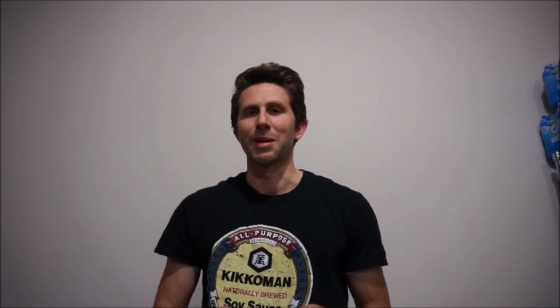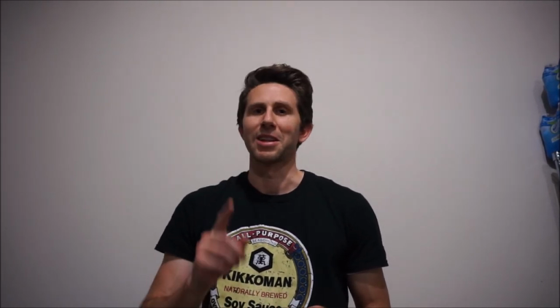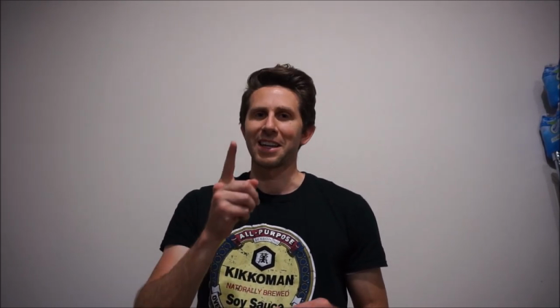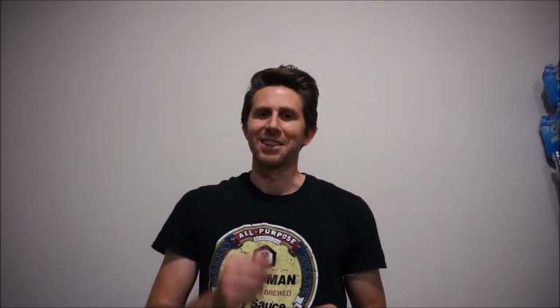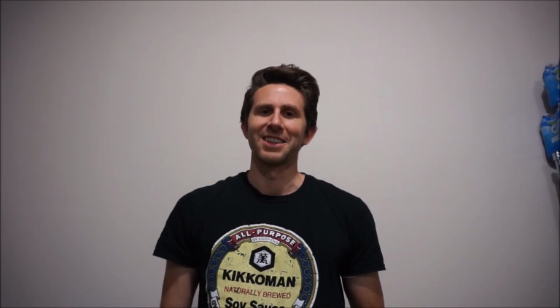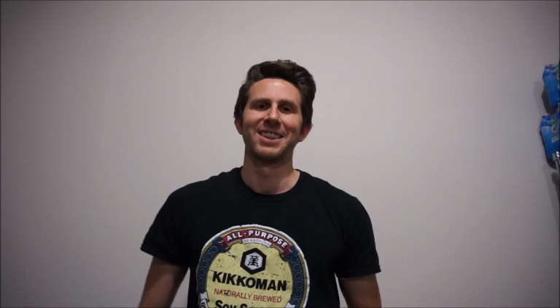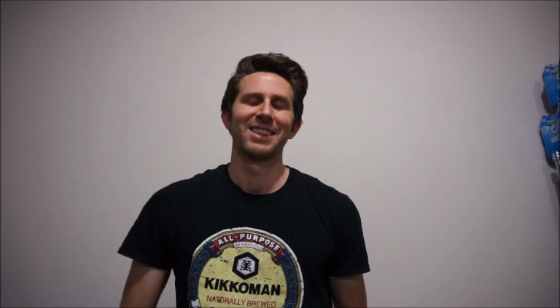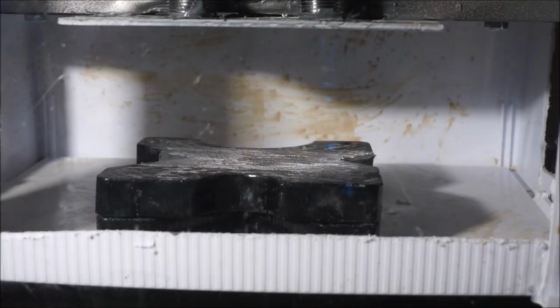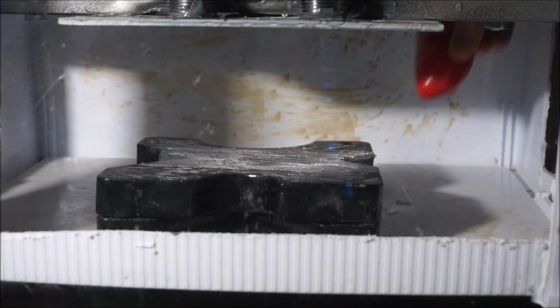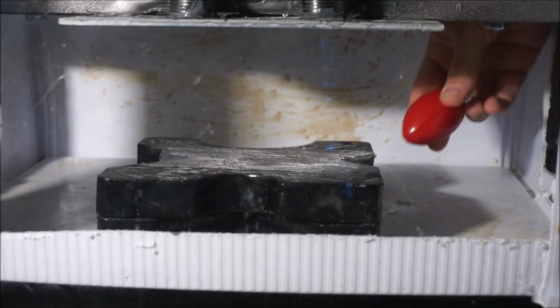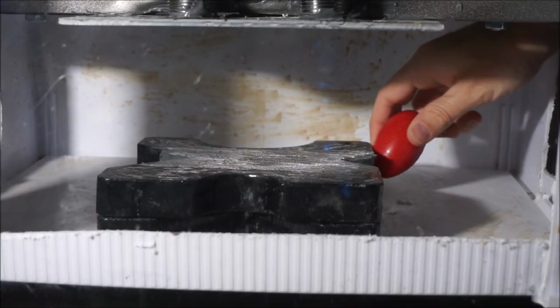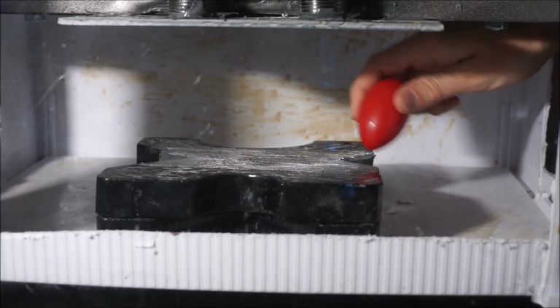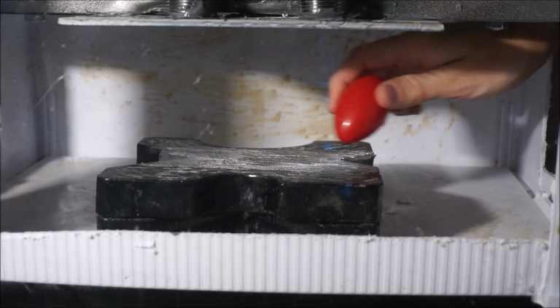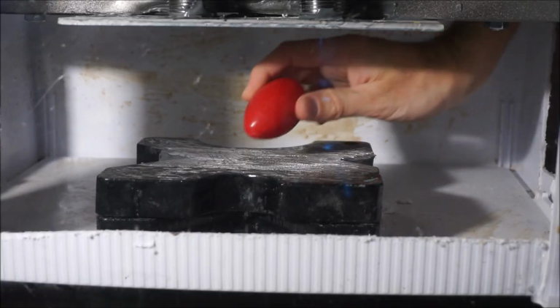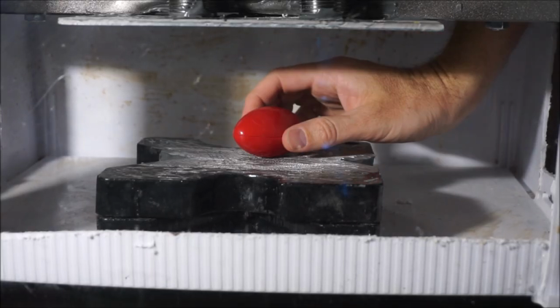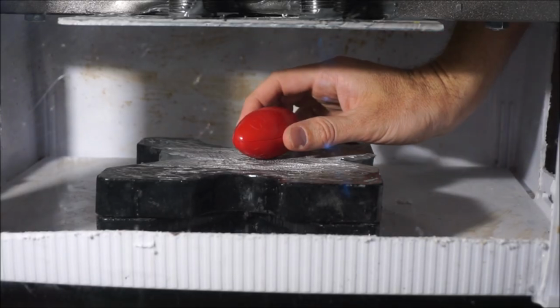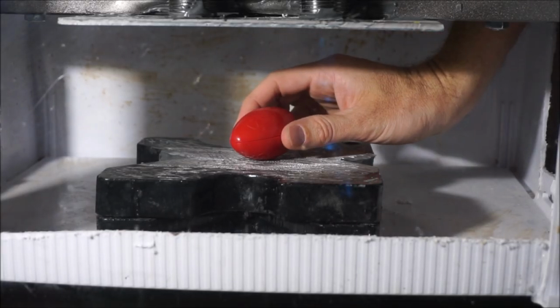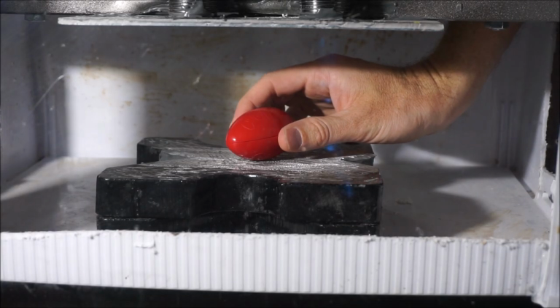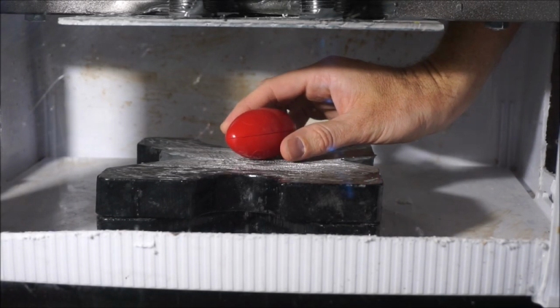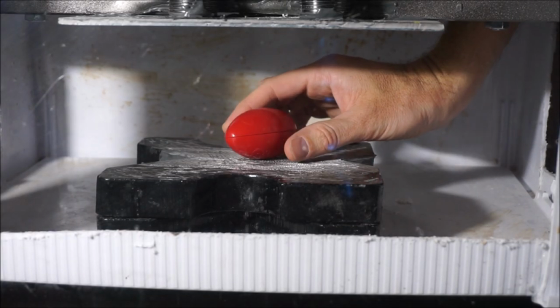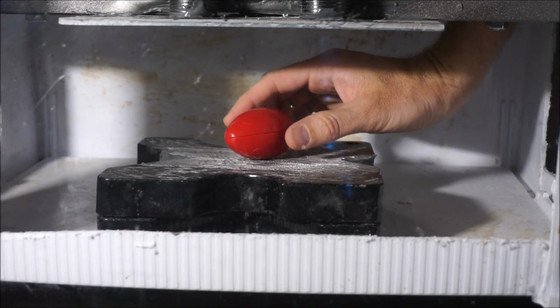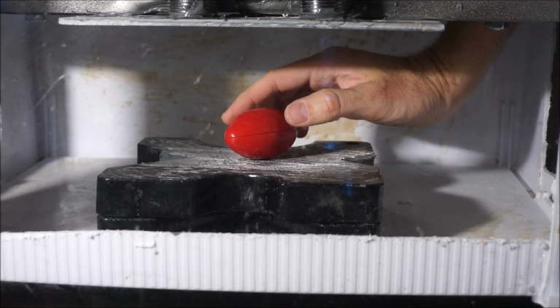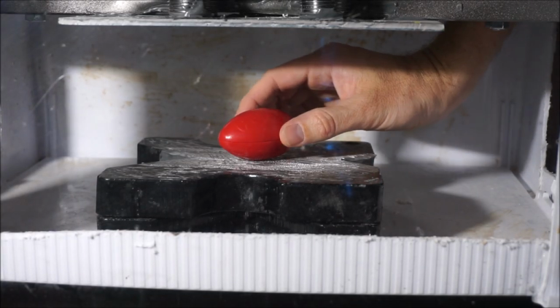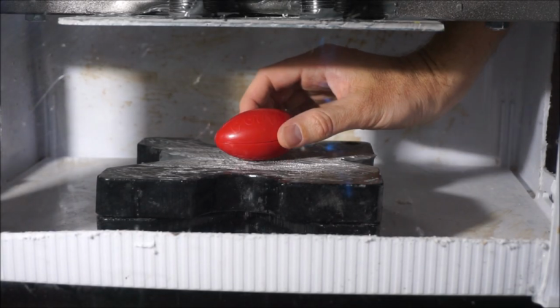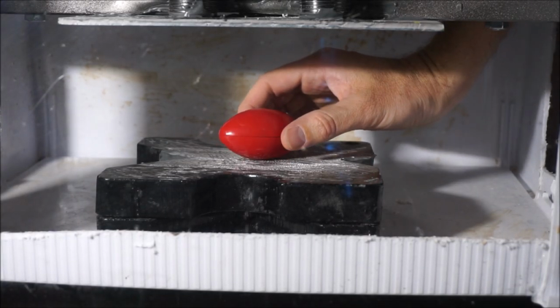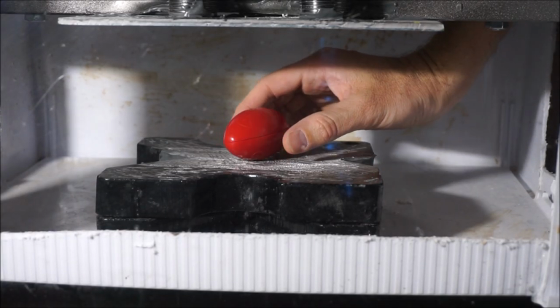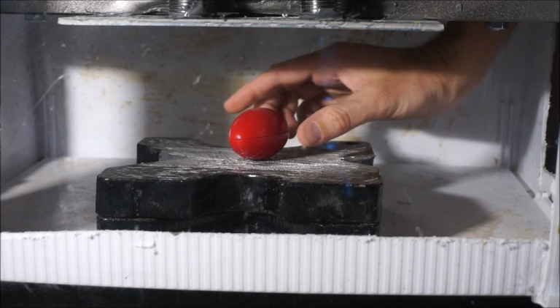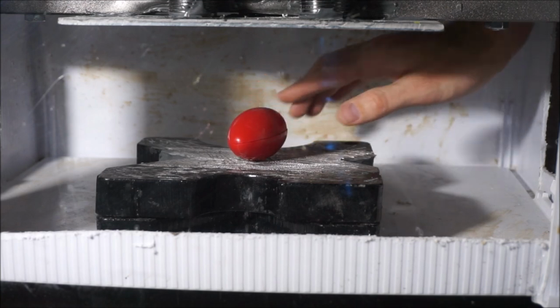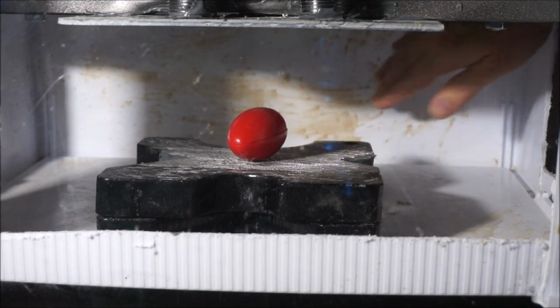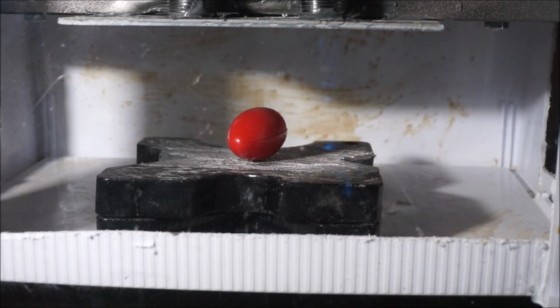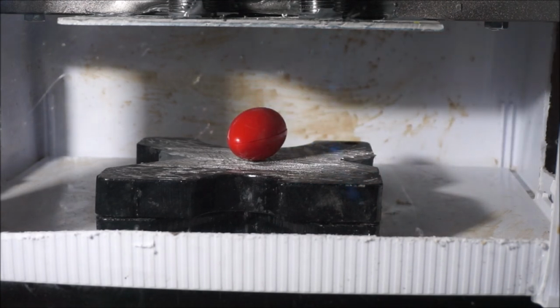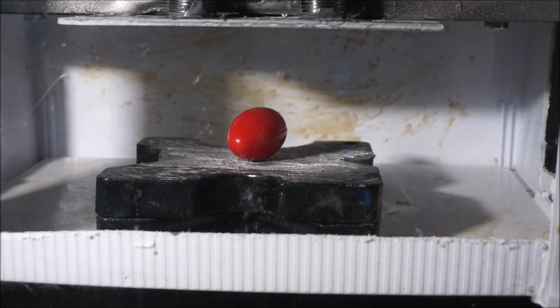Remember that, kids. Okay, Silly Putty in the egg.